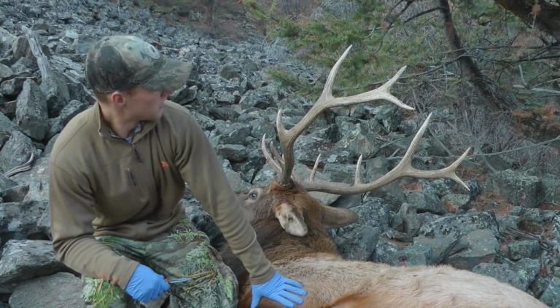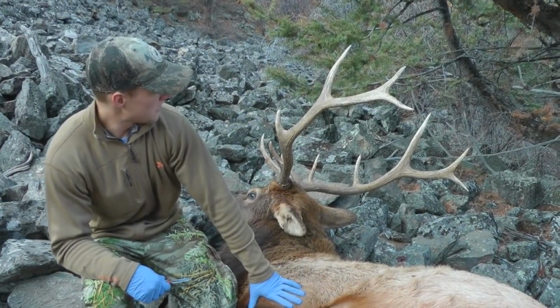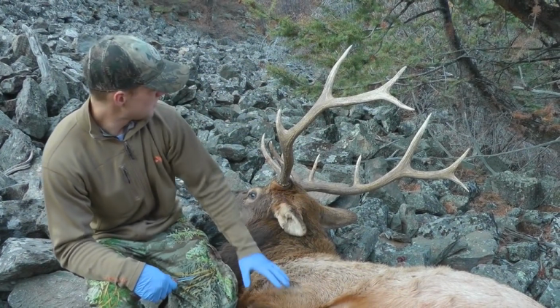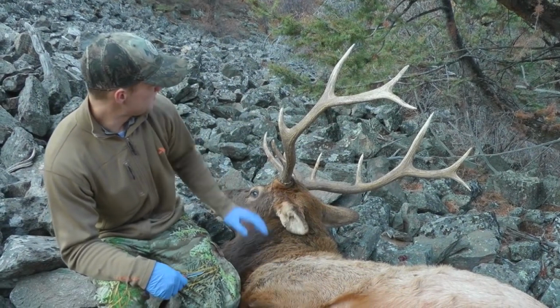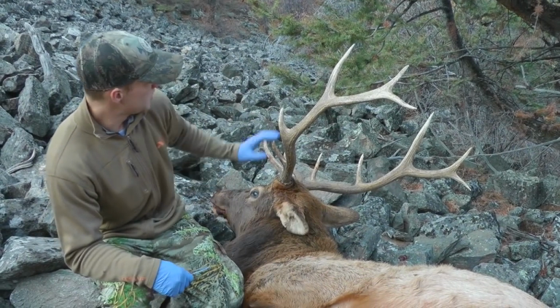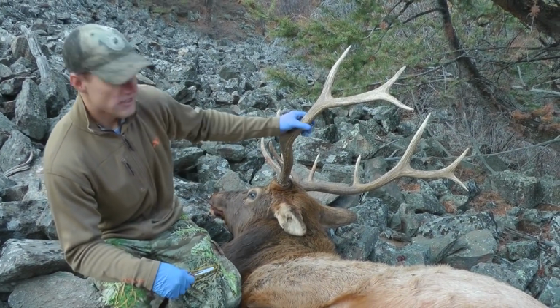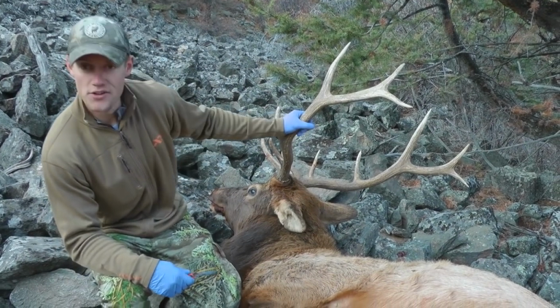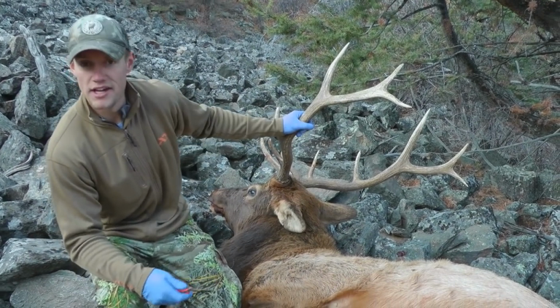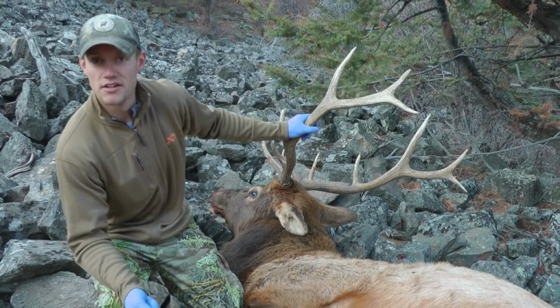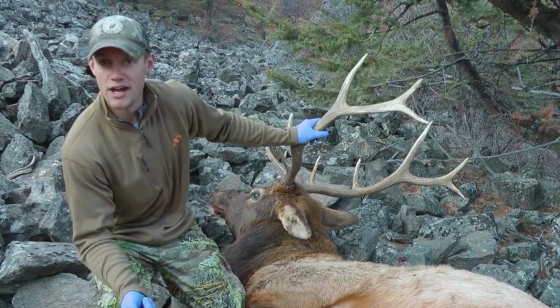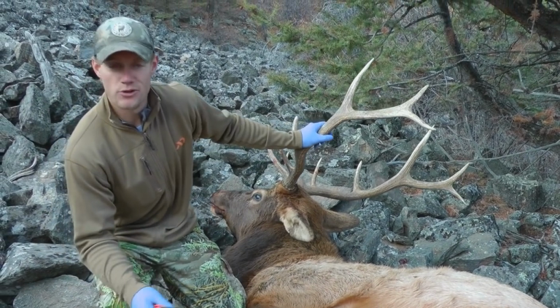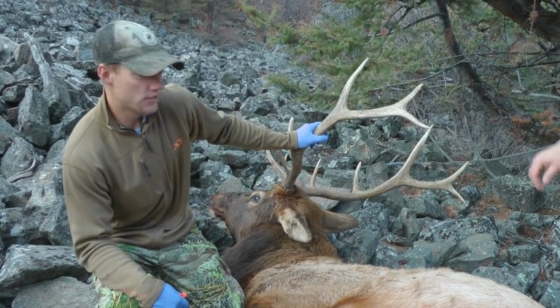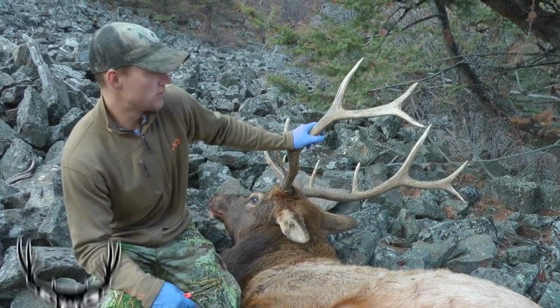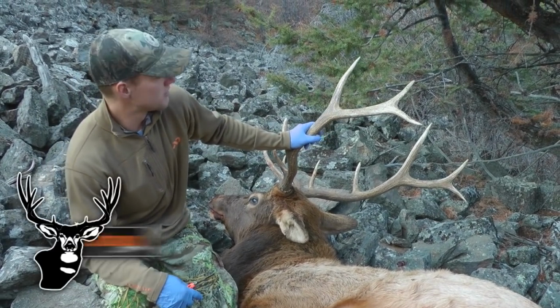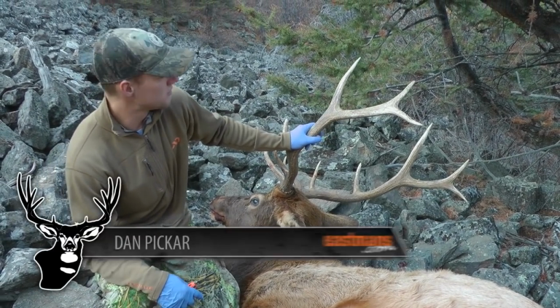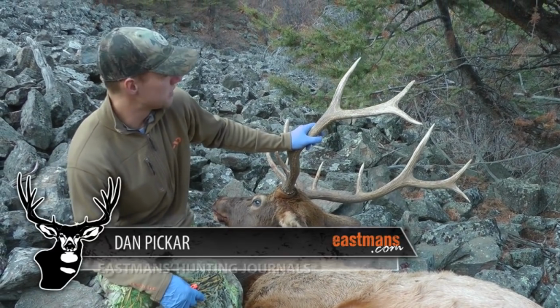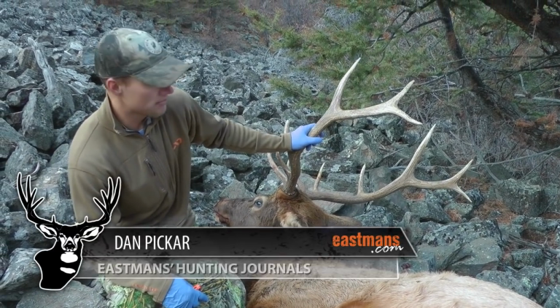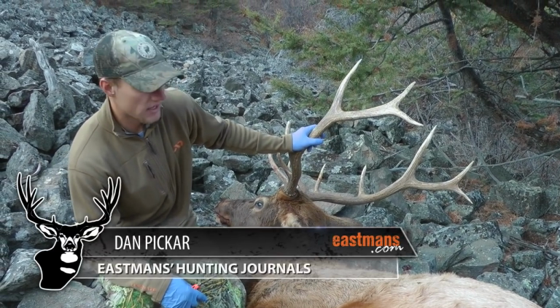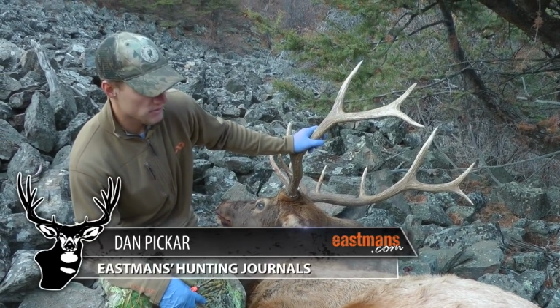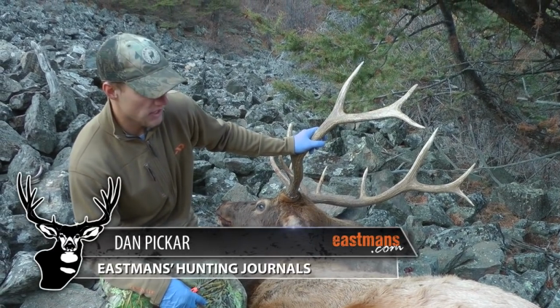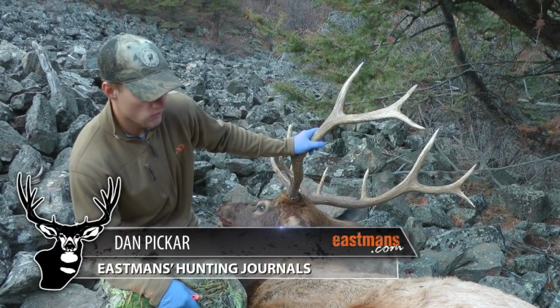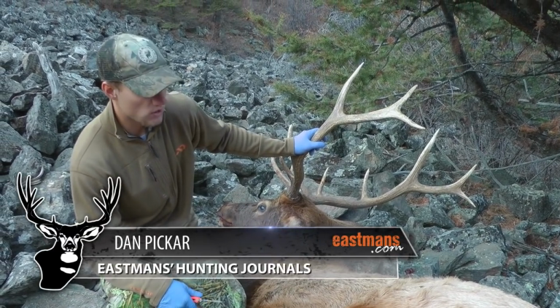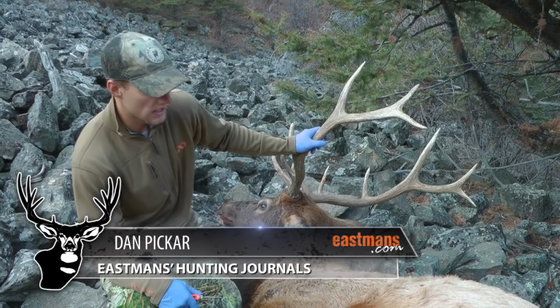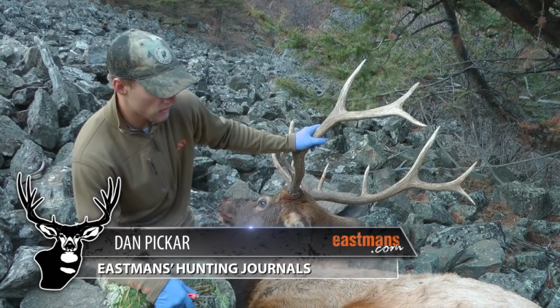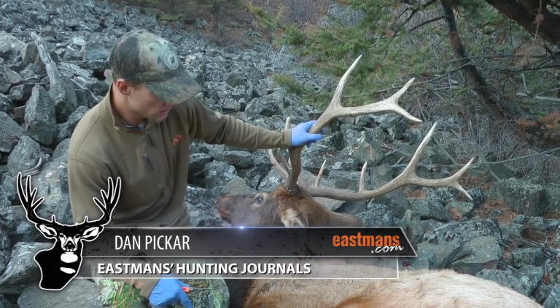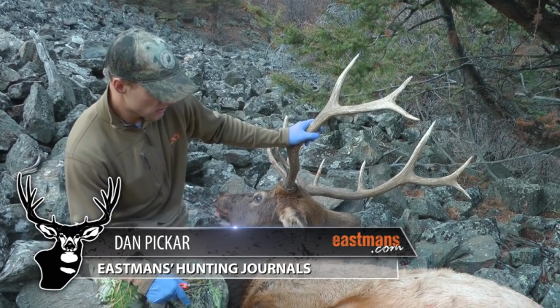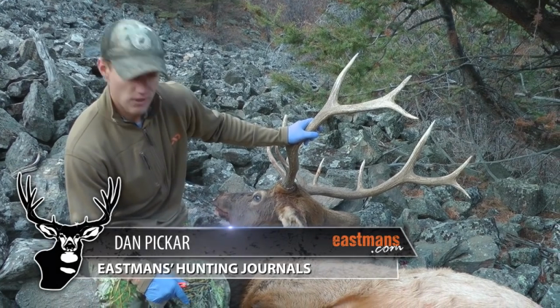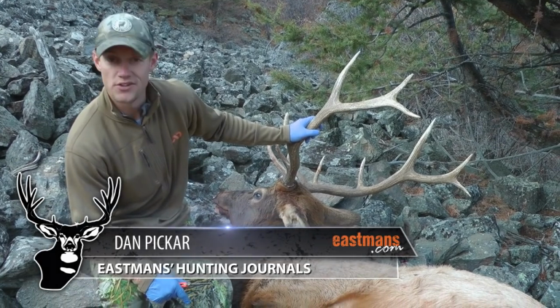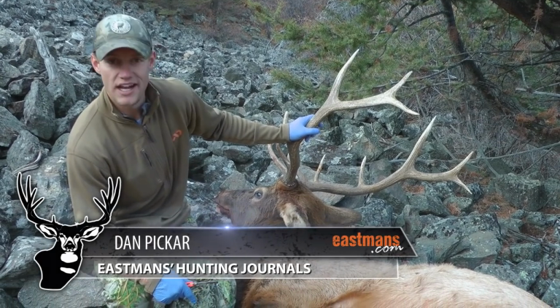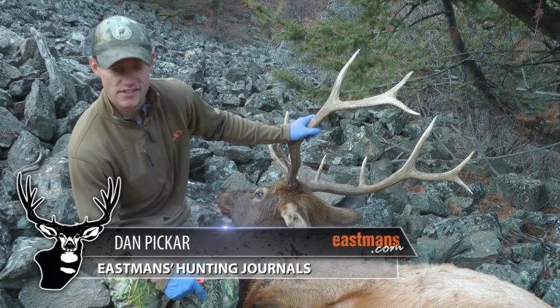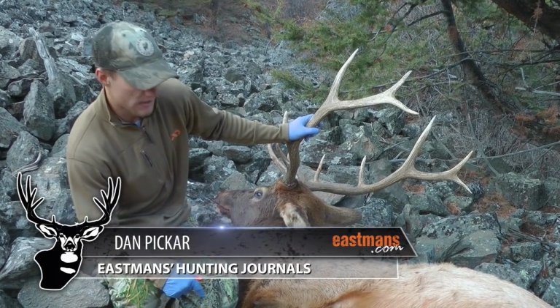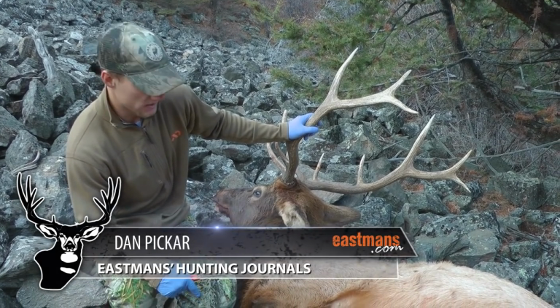Okay, so you got a bull elk down — now what do you do? You've got to pack this one out, quarter it out, so we're going to do the gutless method.